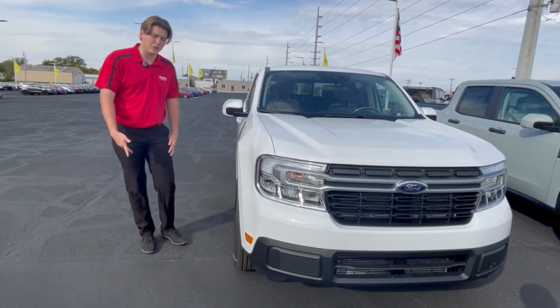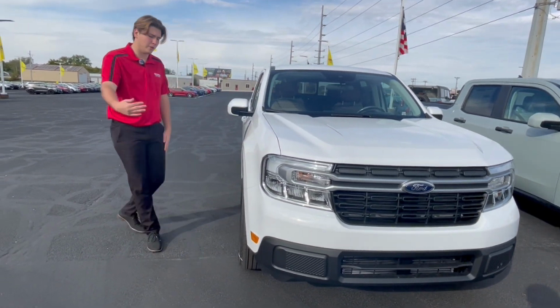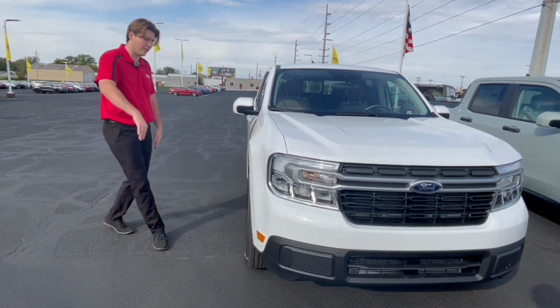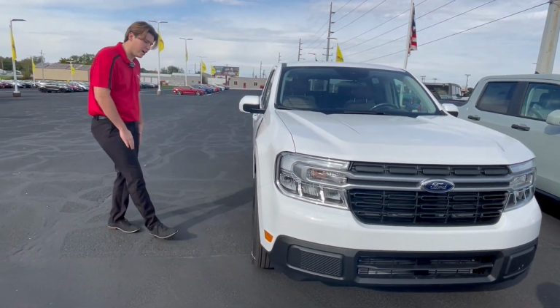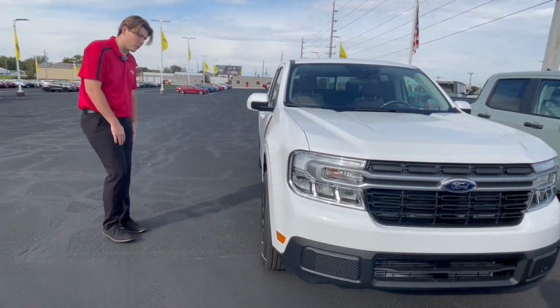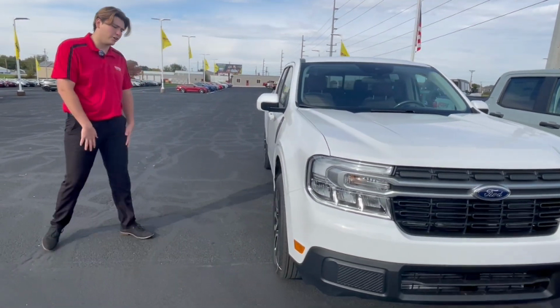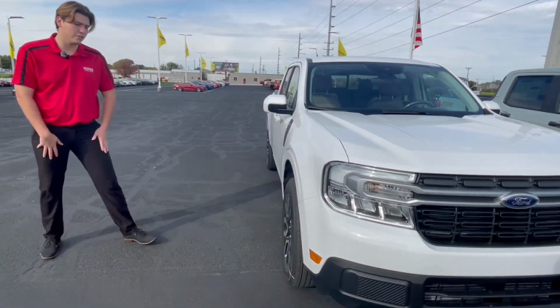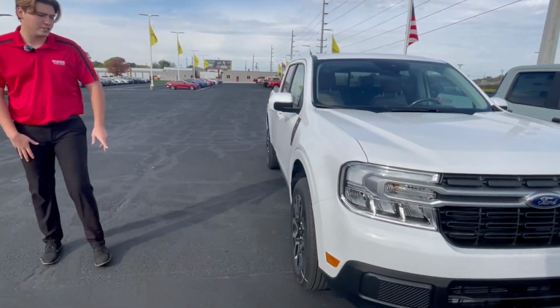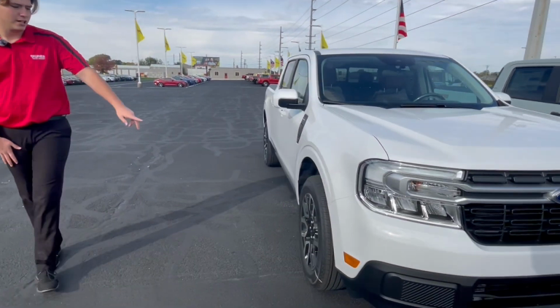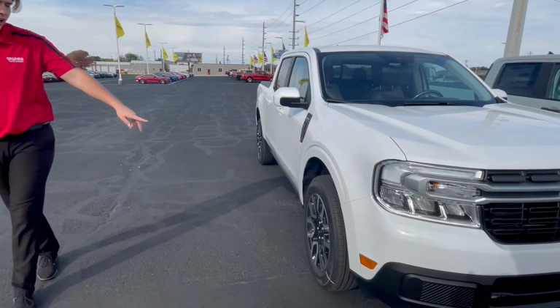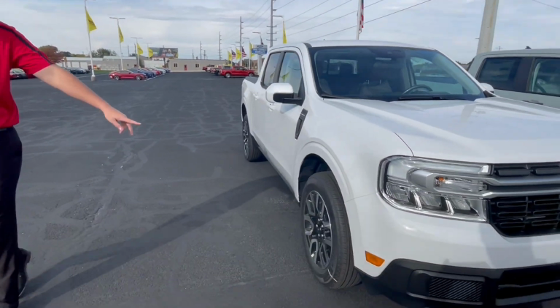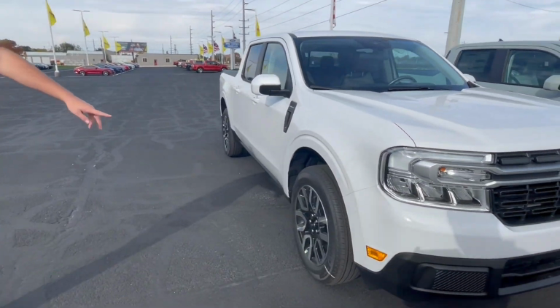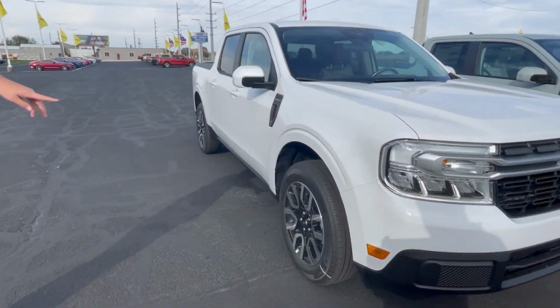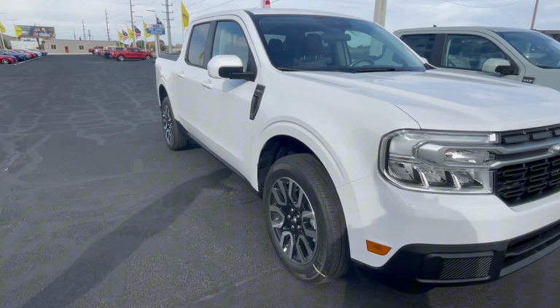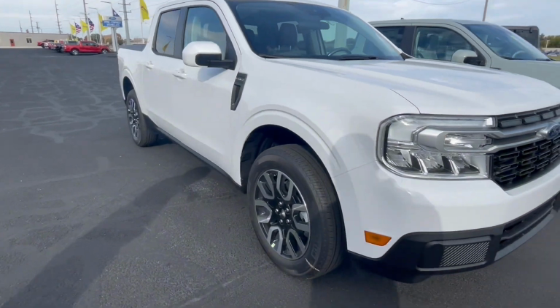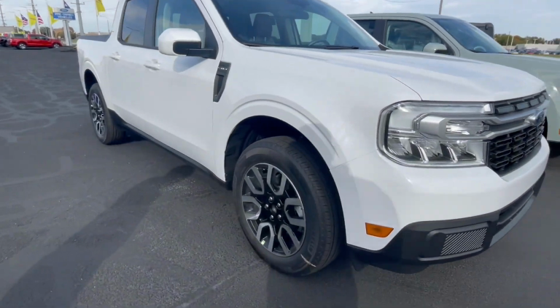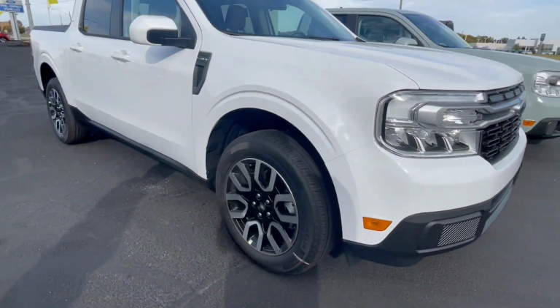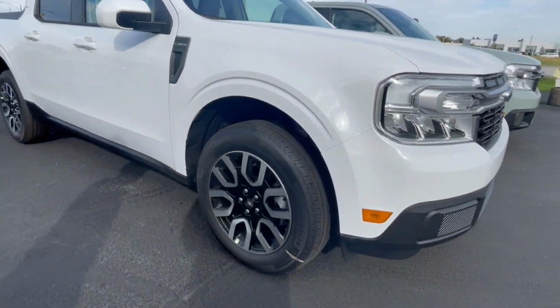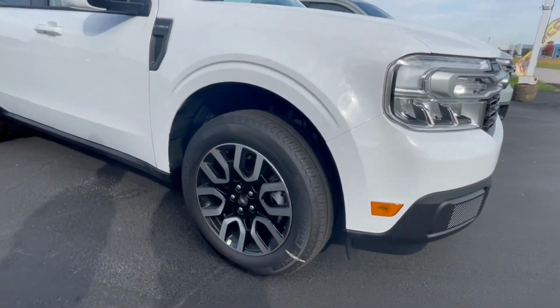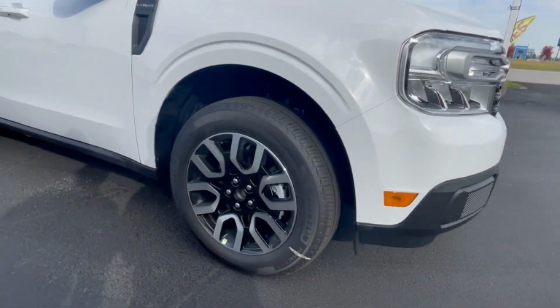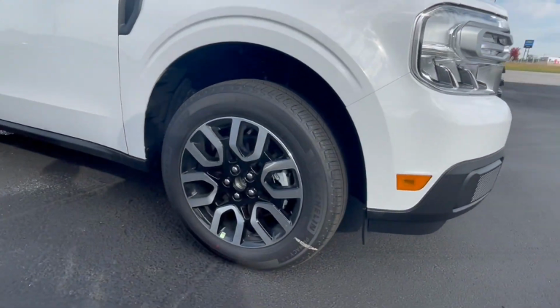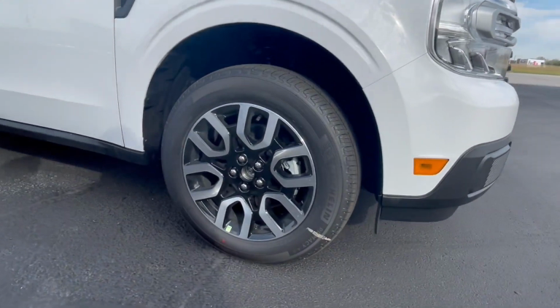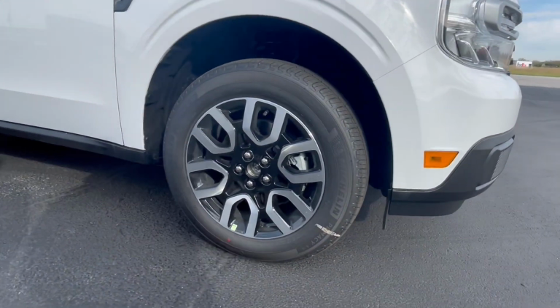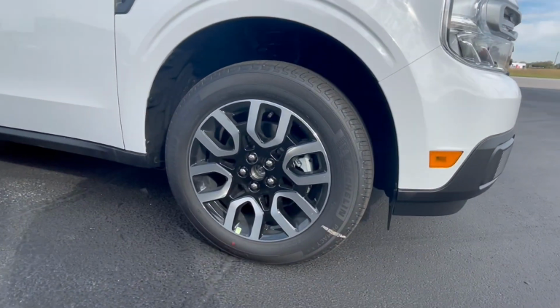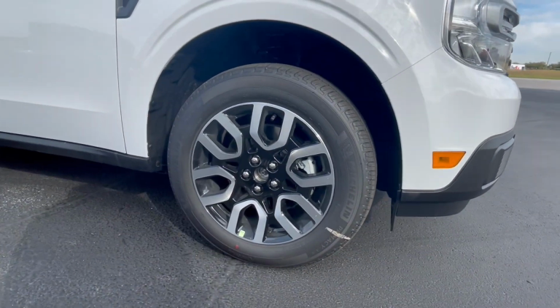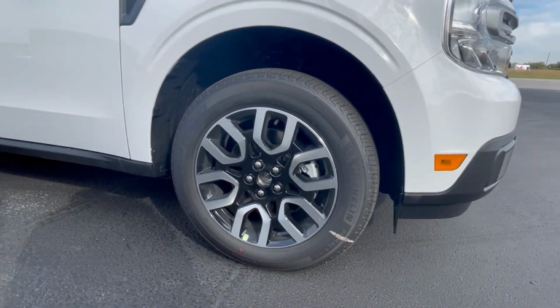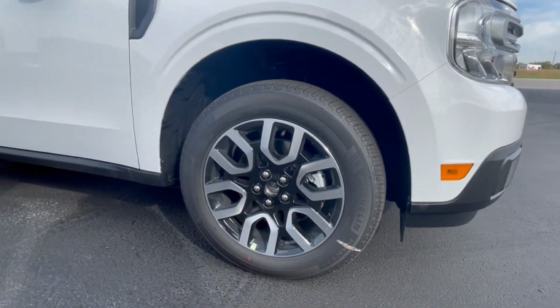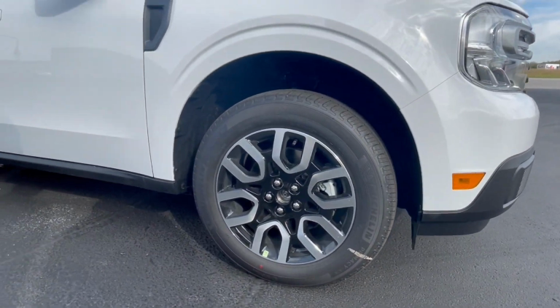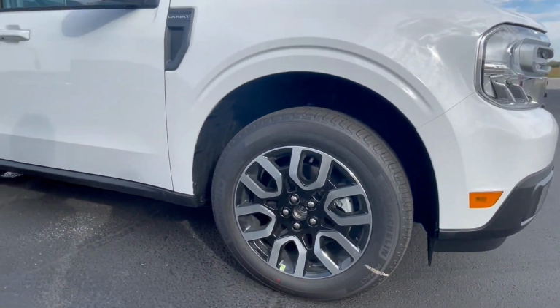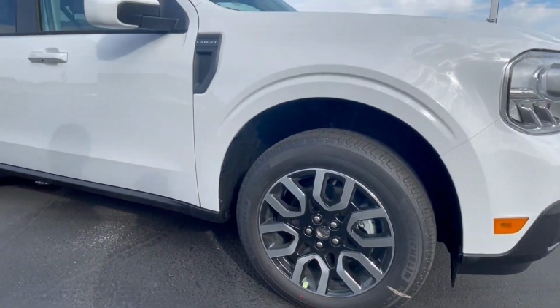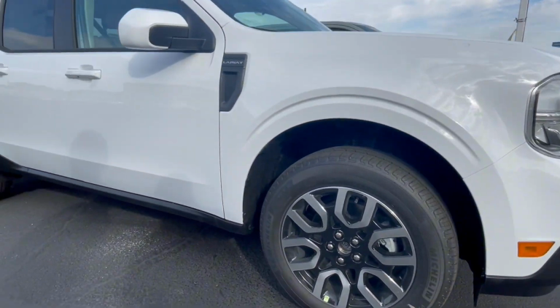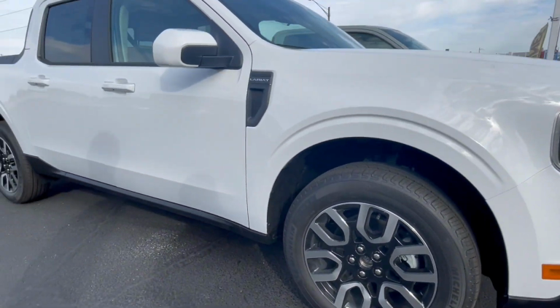If you come along the side, you are going to notice these nice two-tone rims here that are wrapped in around that 18-inch tires.